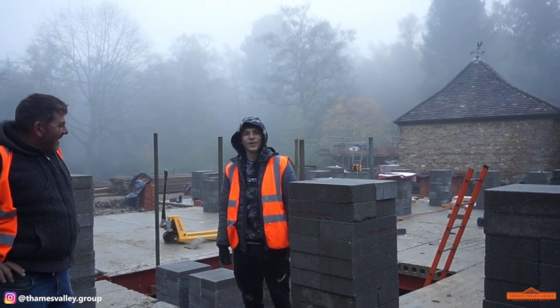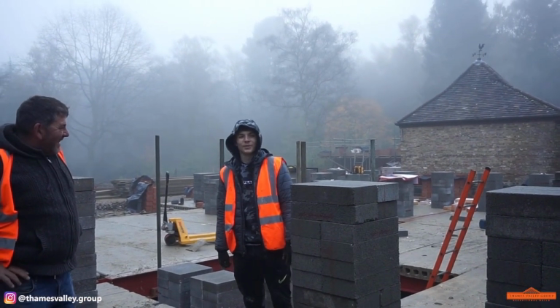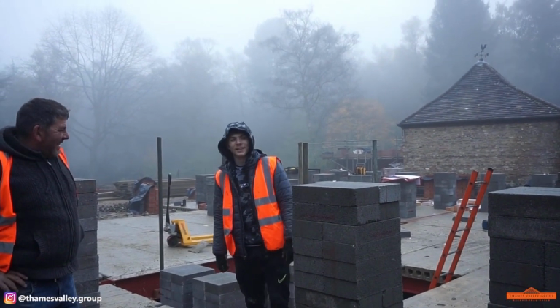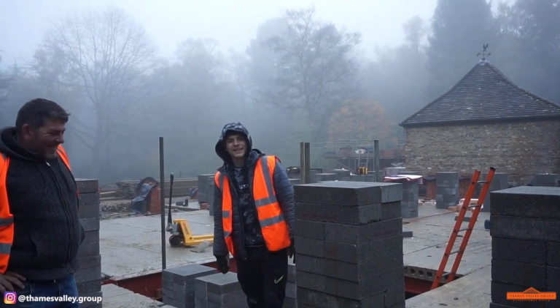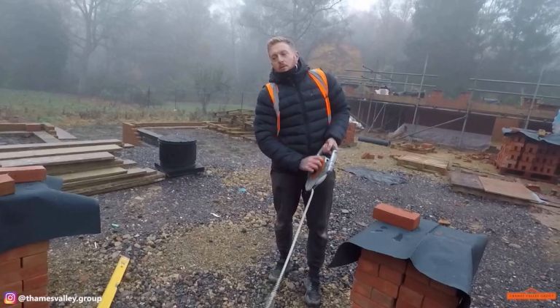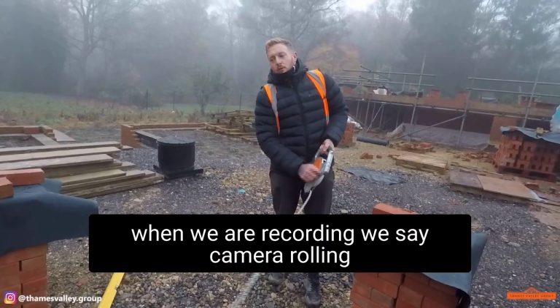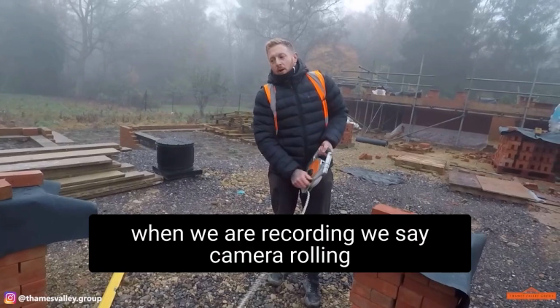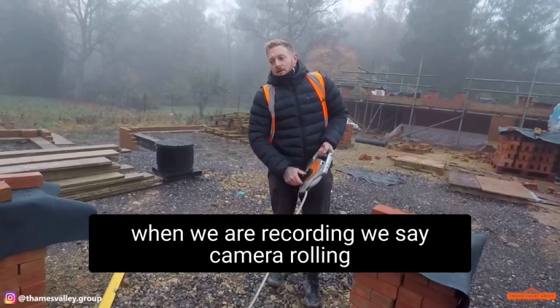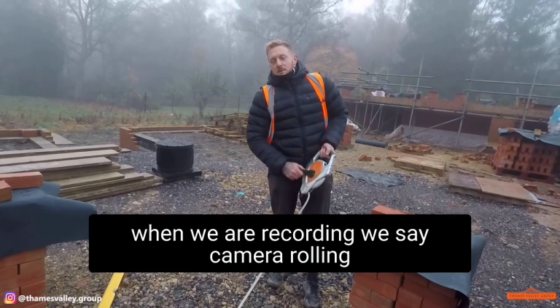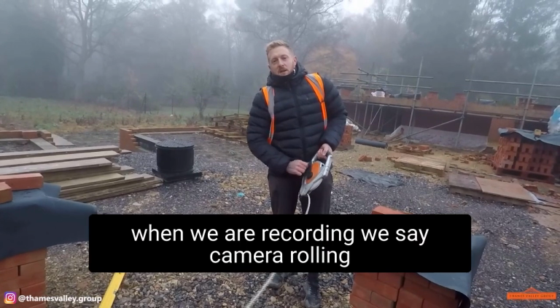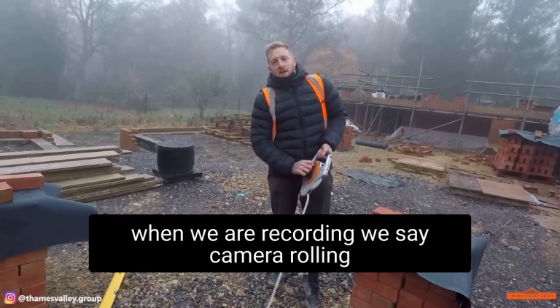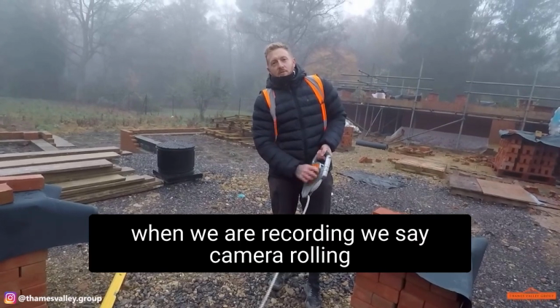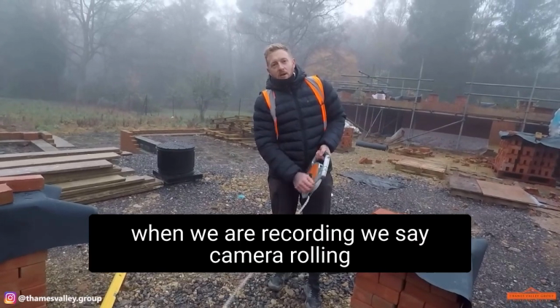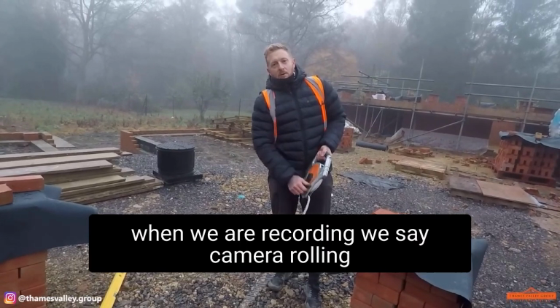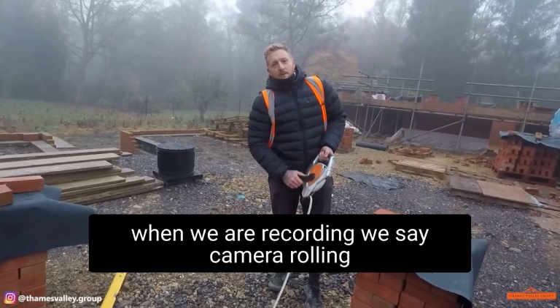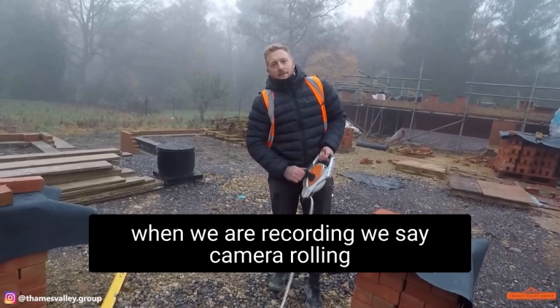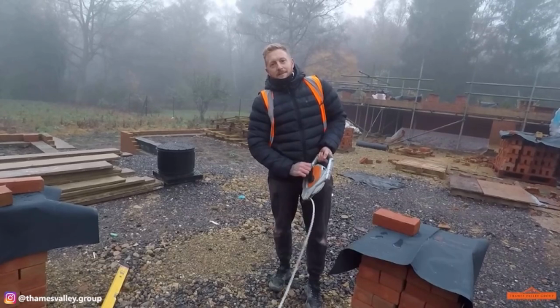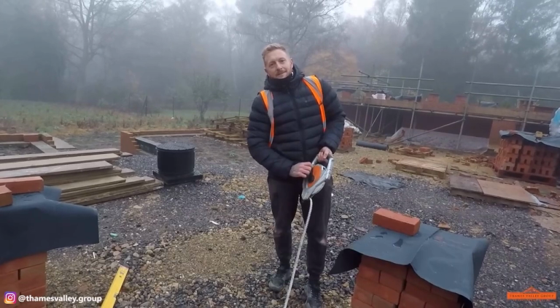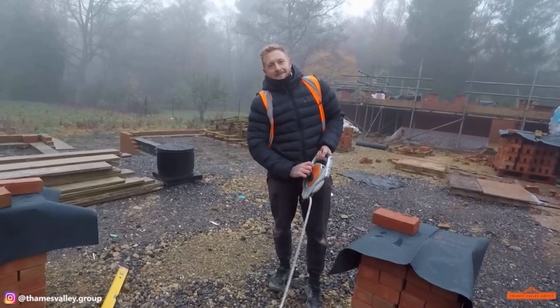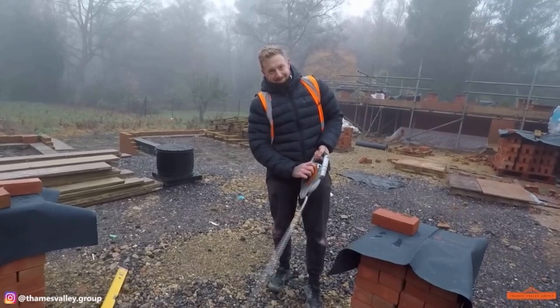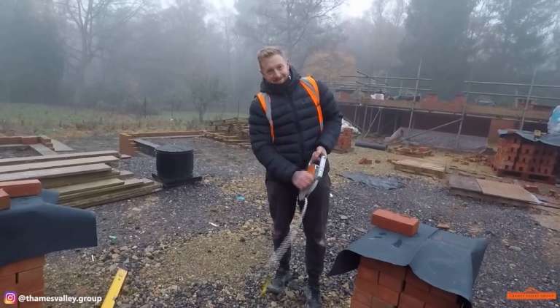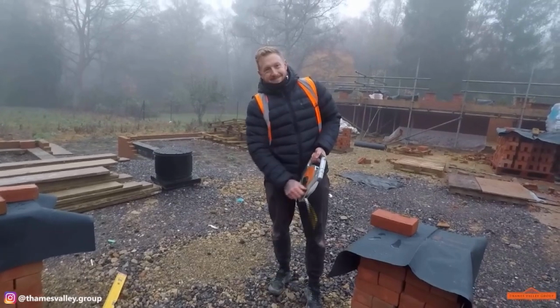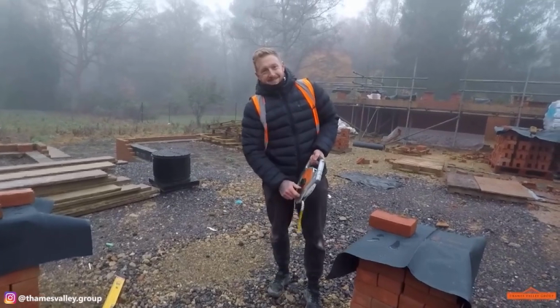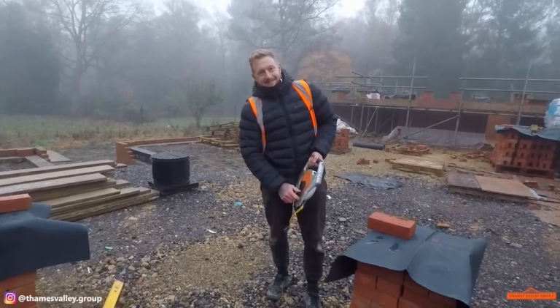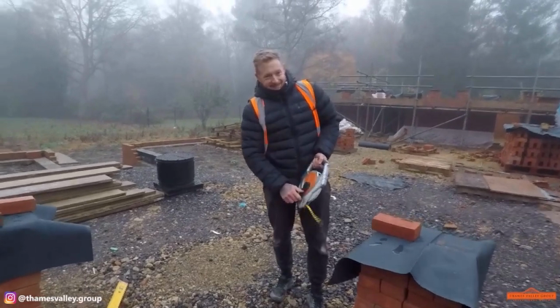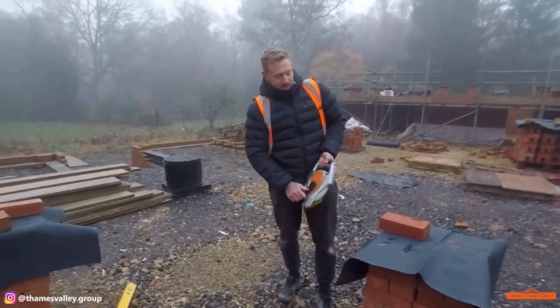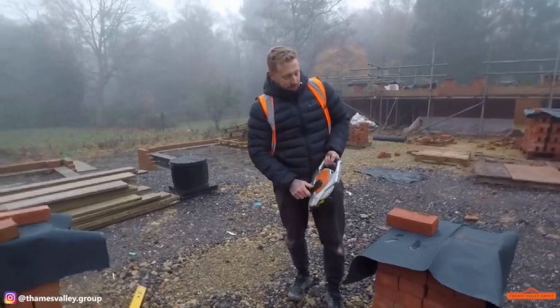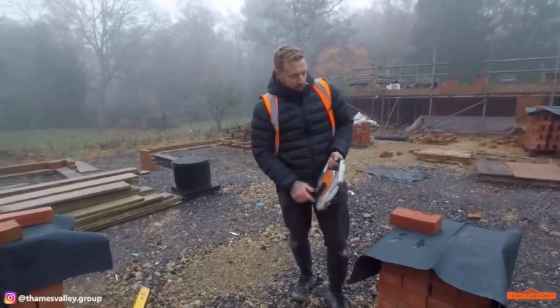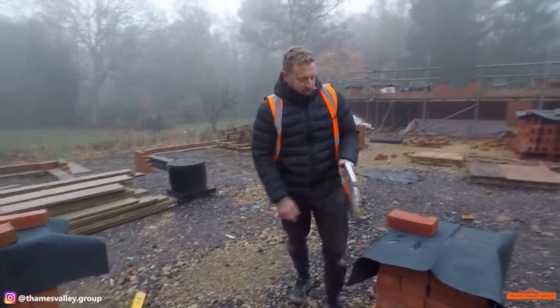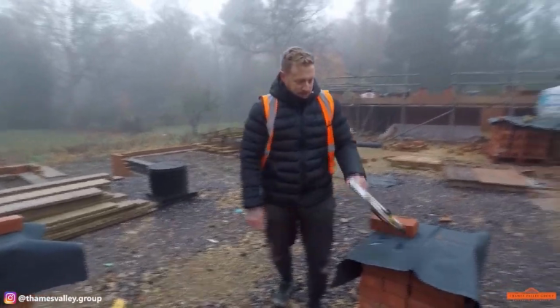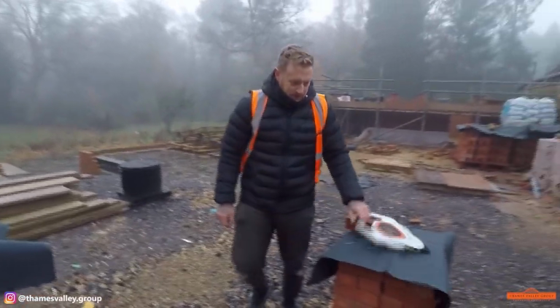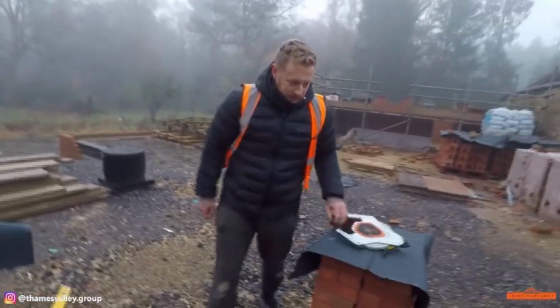When we record Archie we say "camera rolling" — camera rolling, camera rolling. There you go Archie.